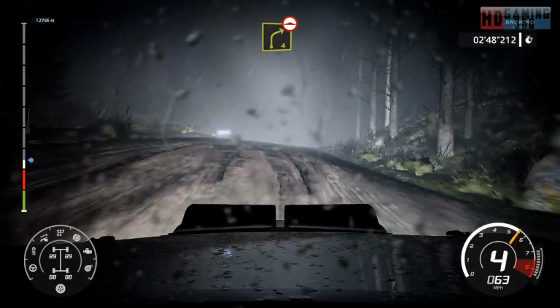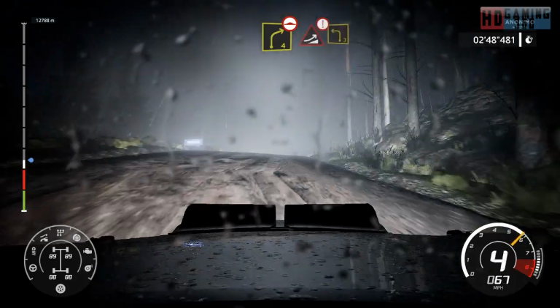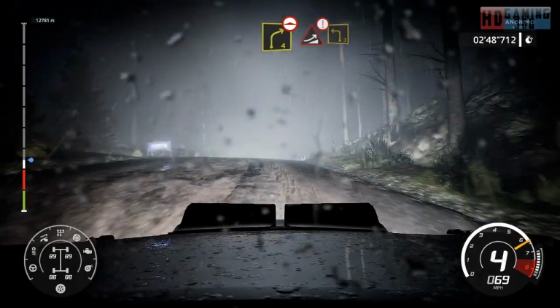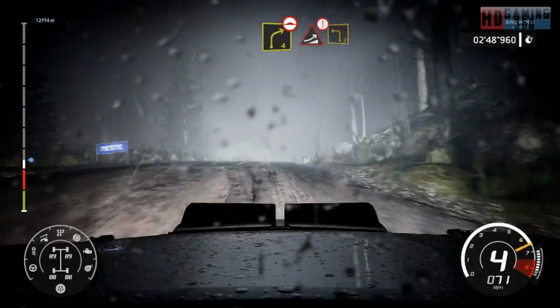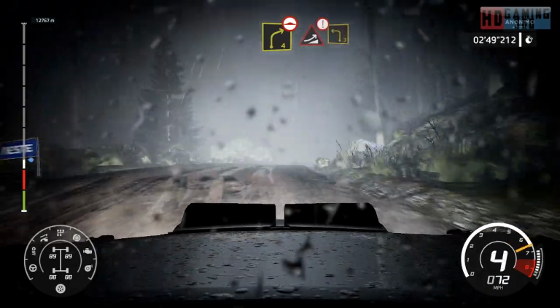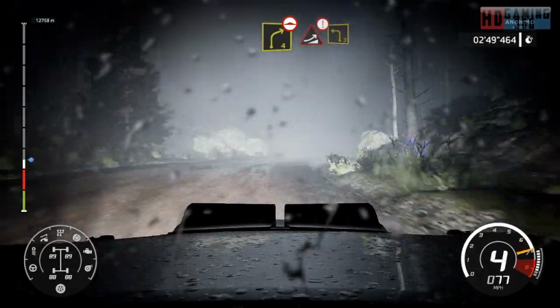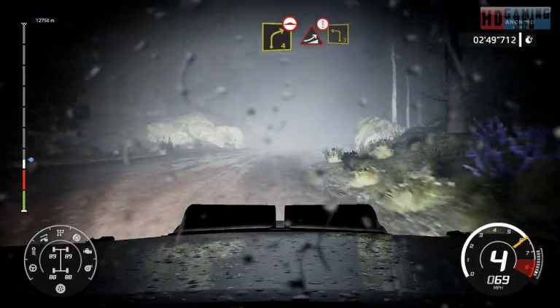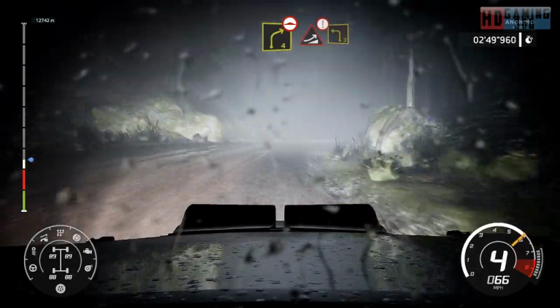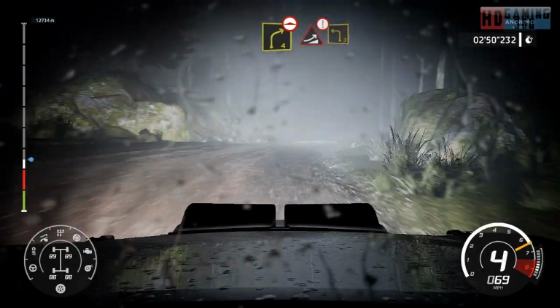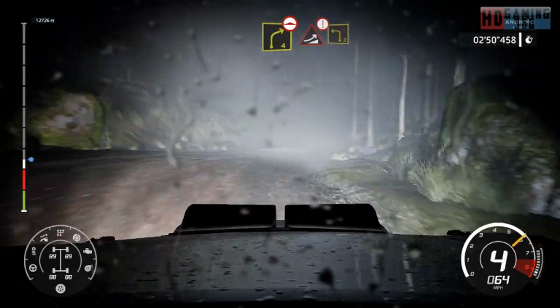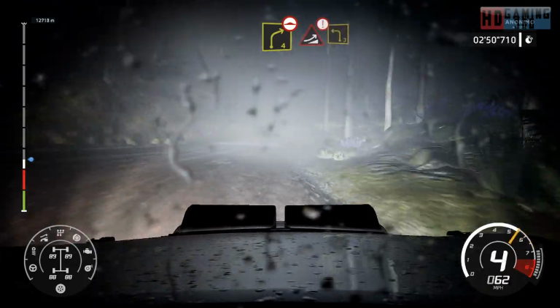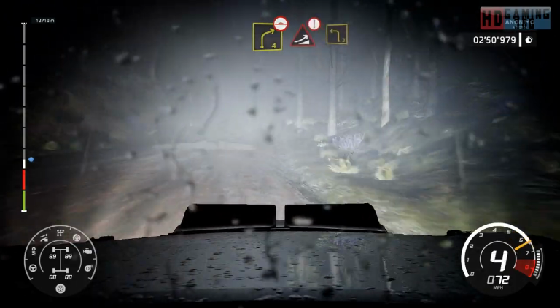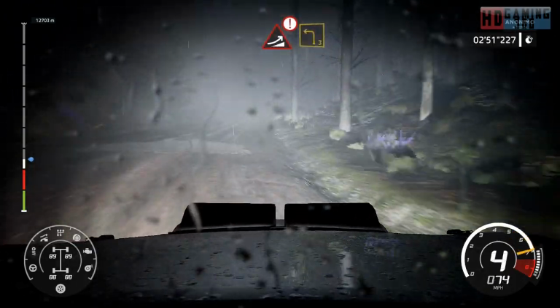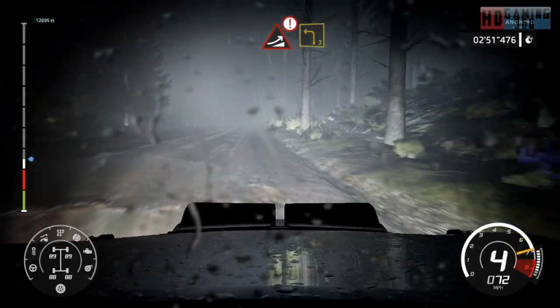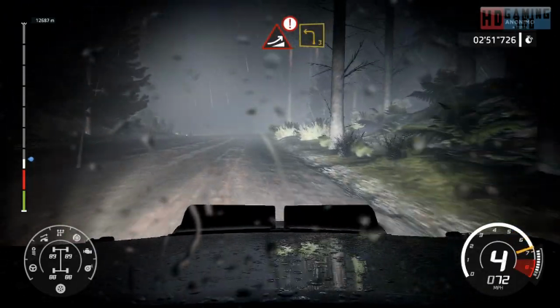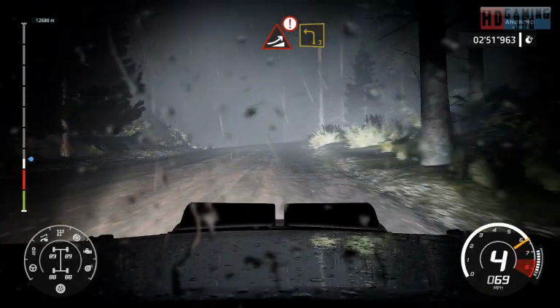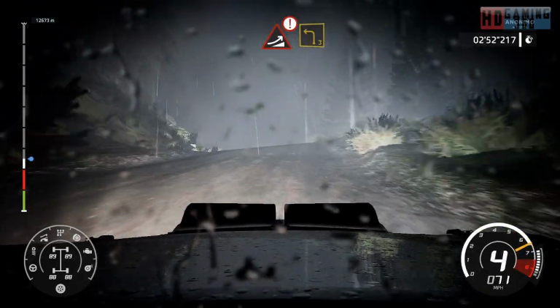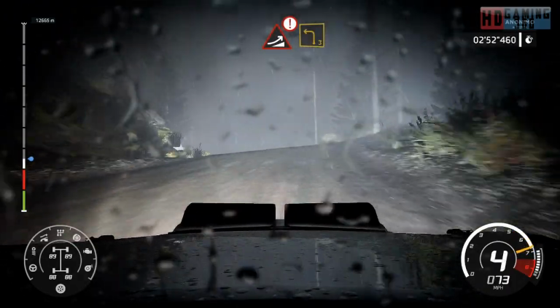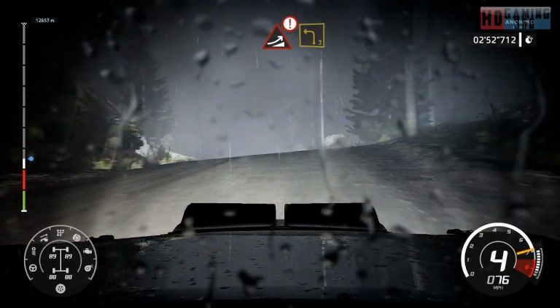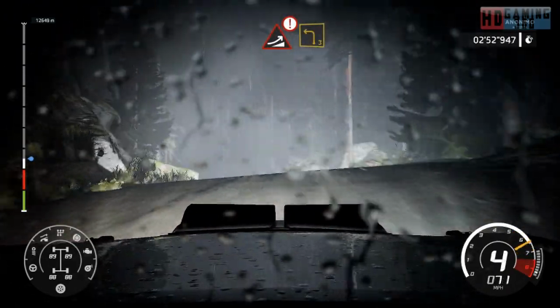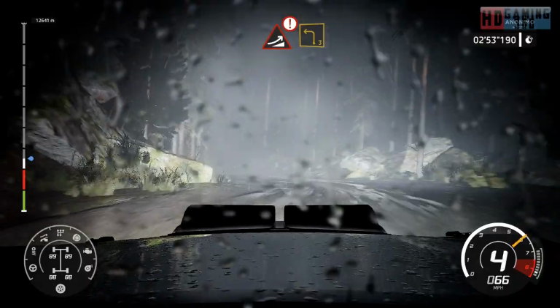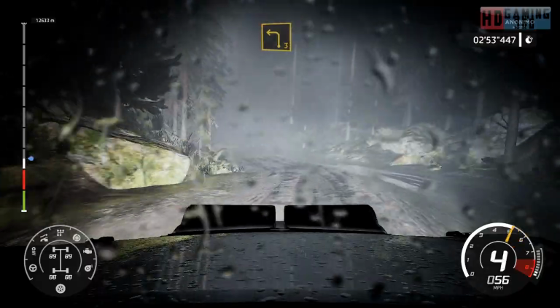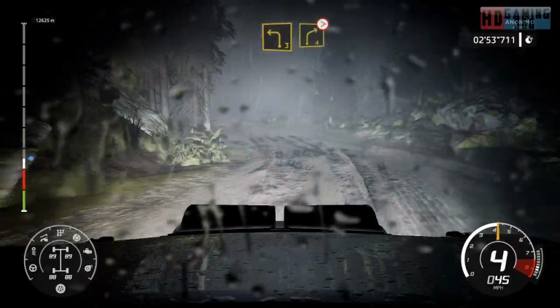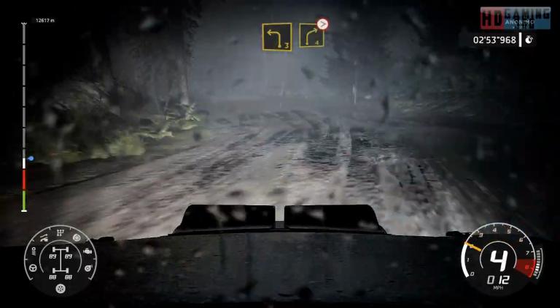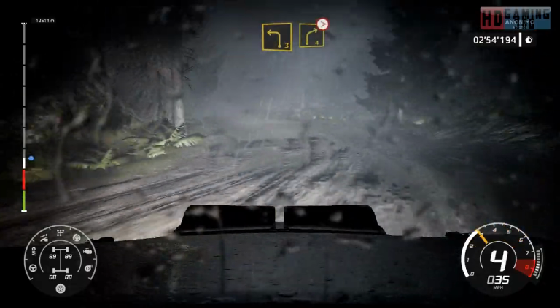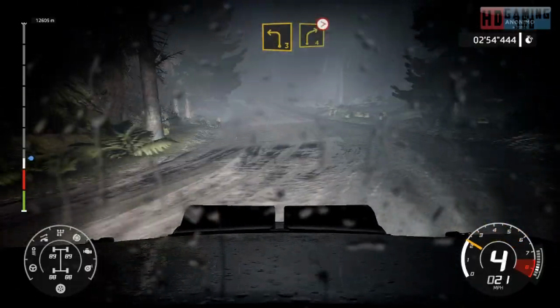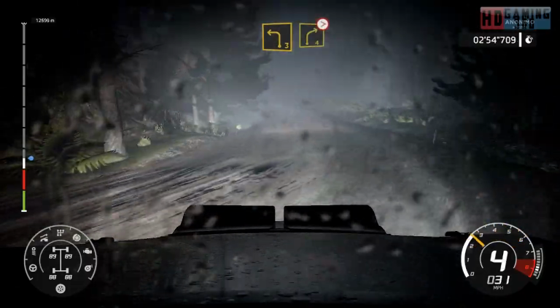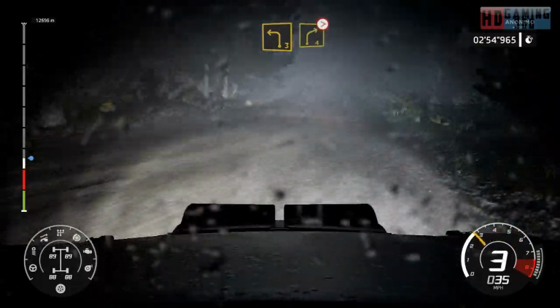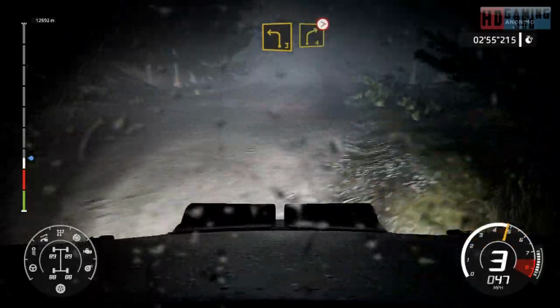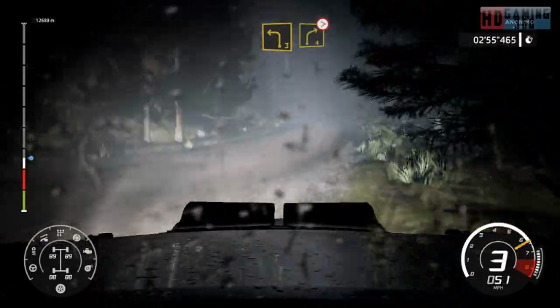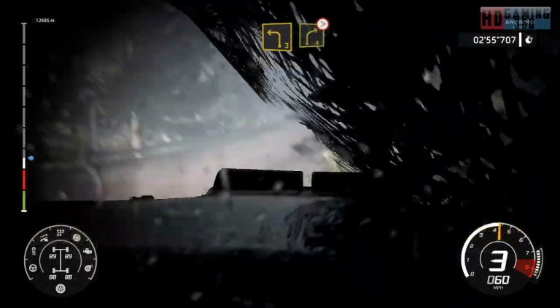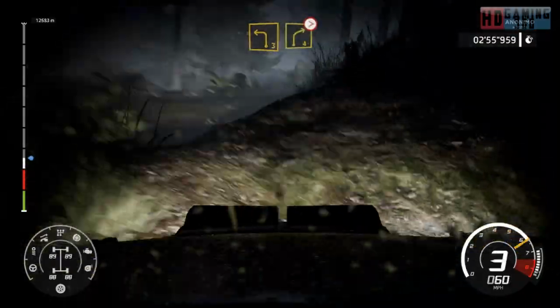And caution, jump over crest to left 3. And right 4, long over crest, tightens, medium.